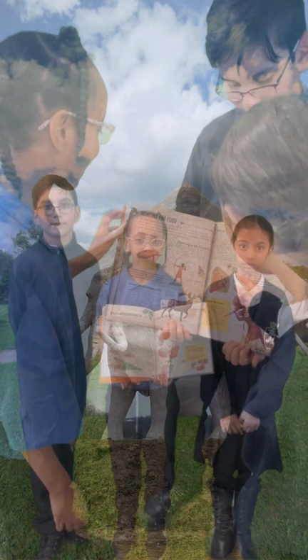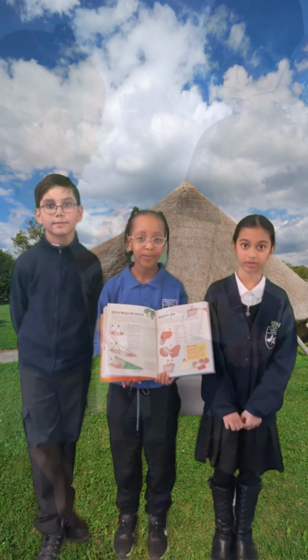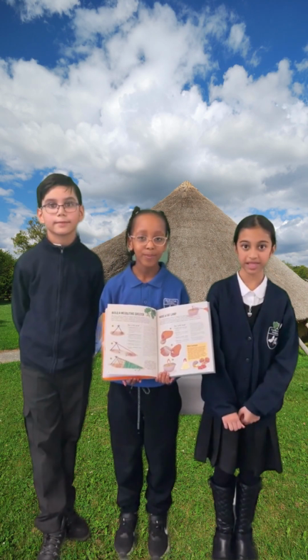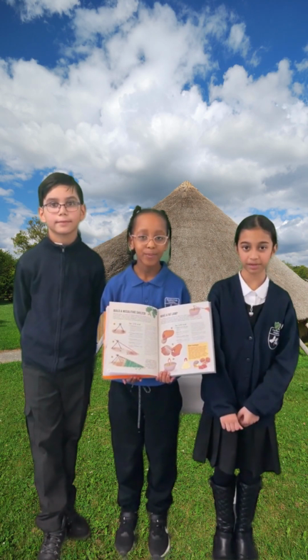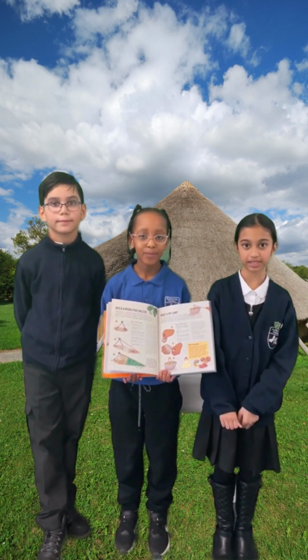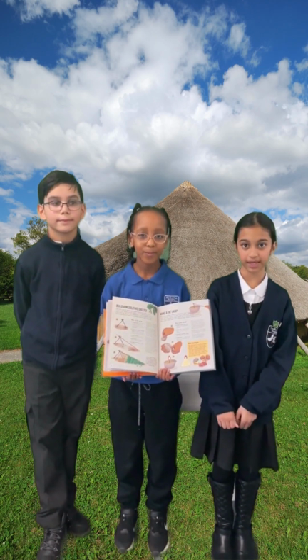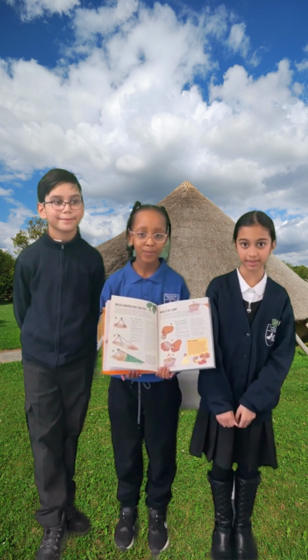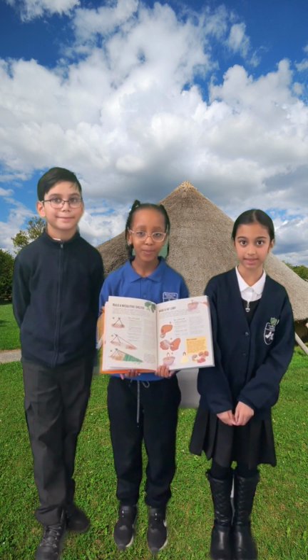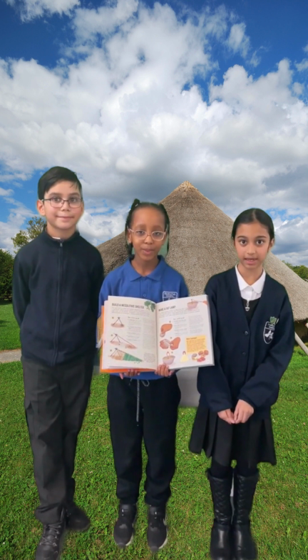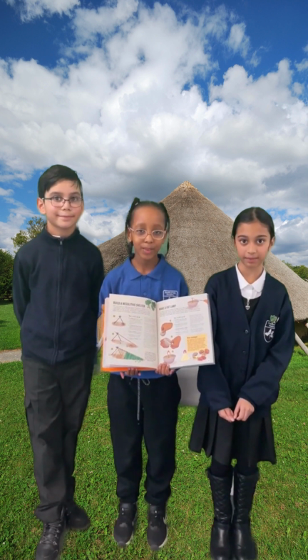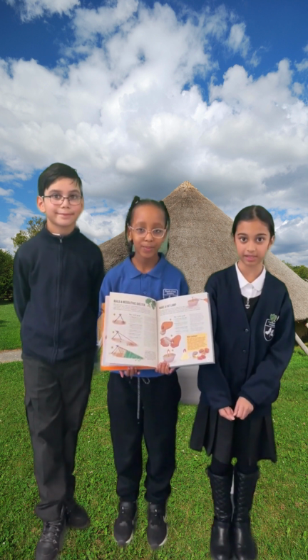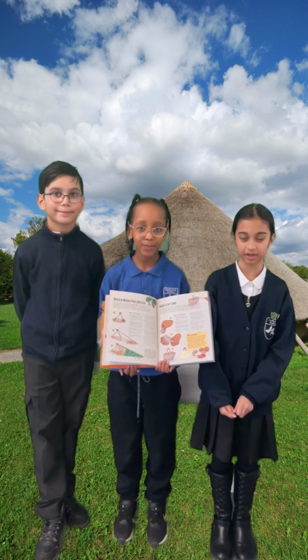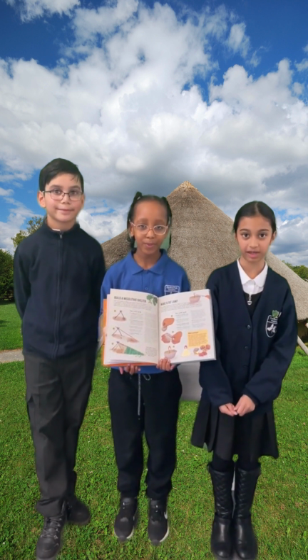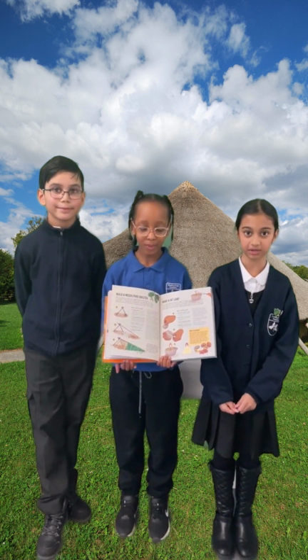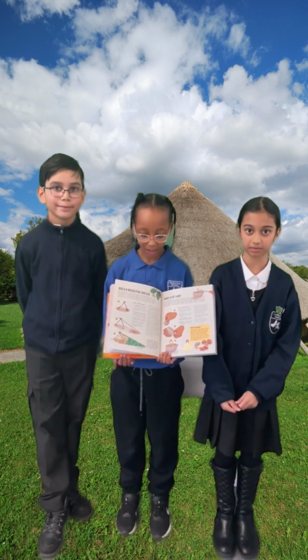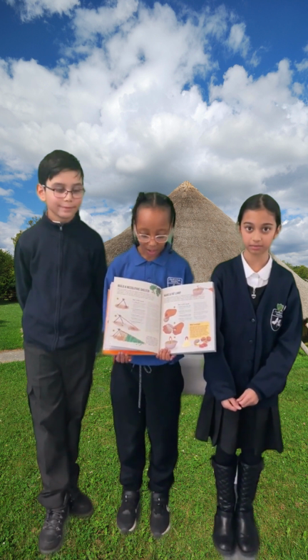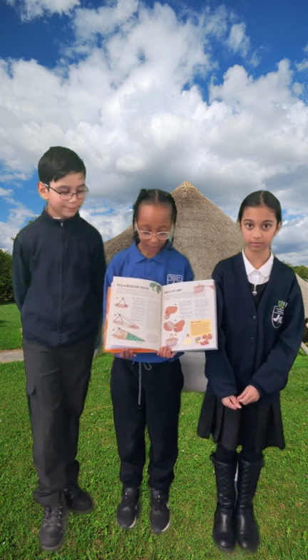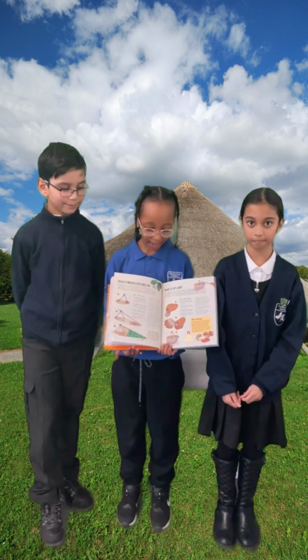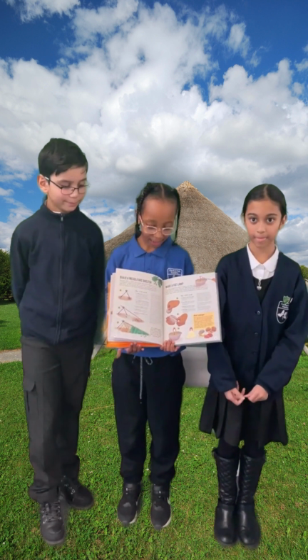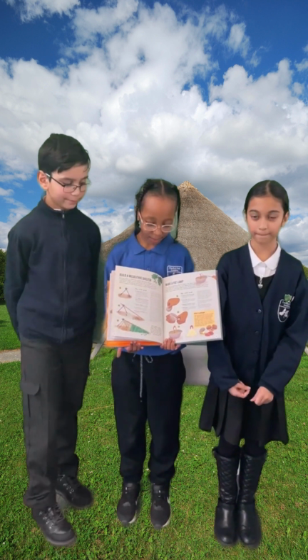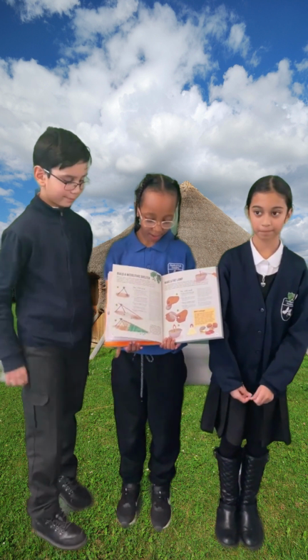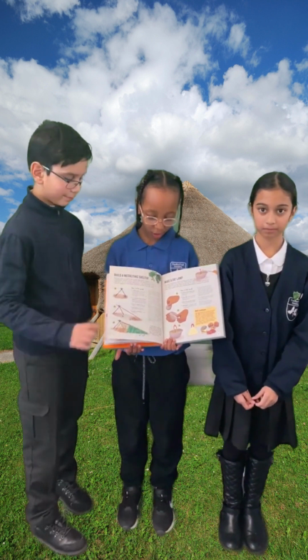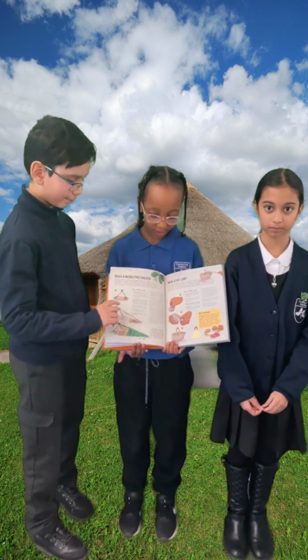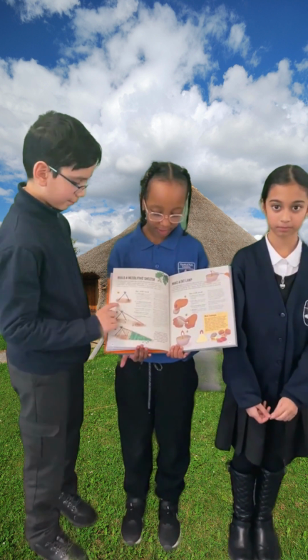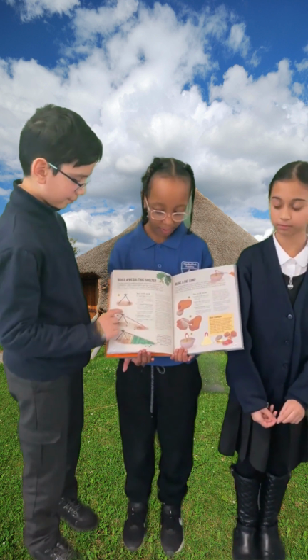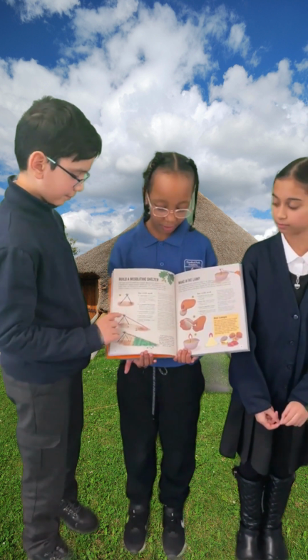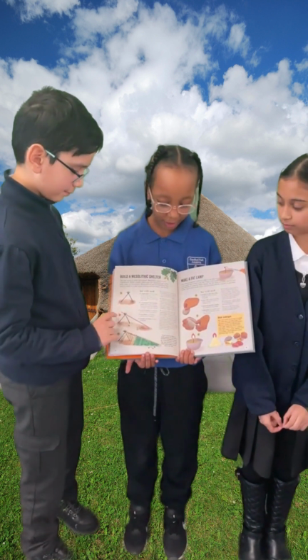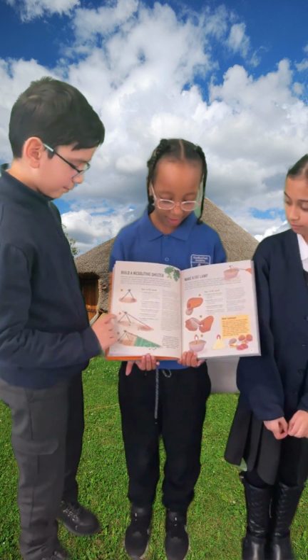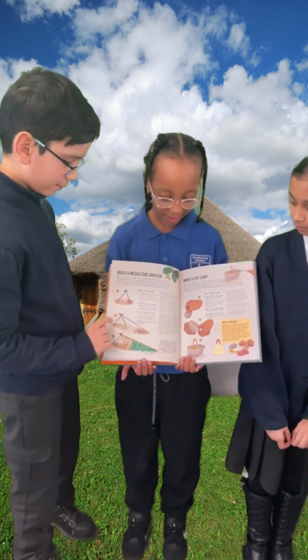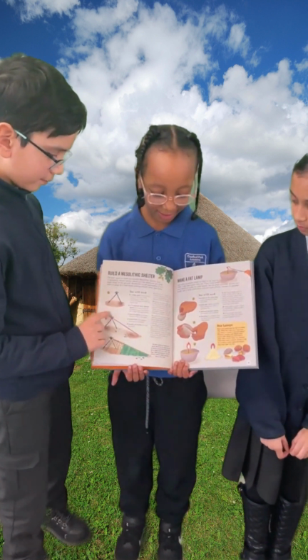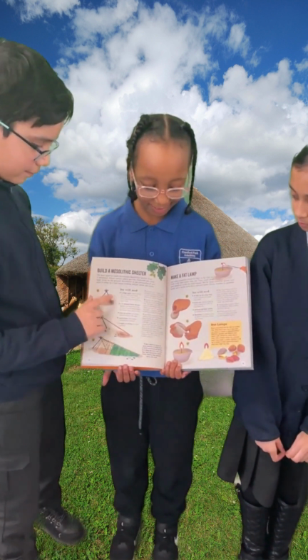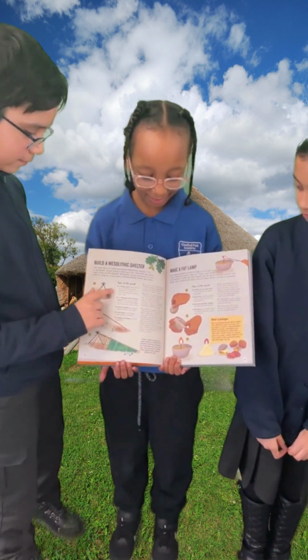This book inspires us to learn about the Stone Age. We like how it includes crafts to demonstrate Stone Age skills.